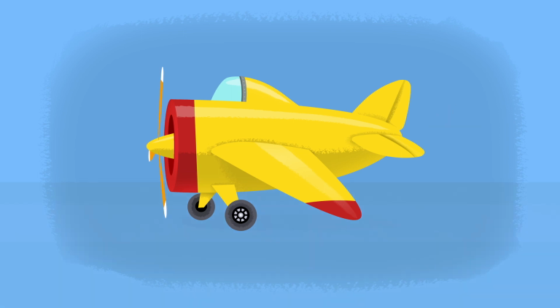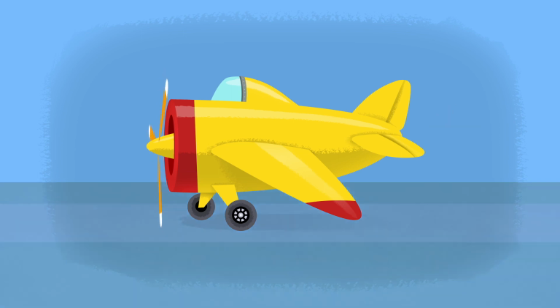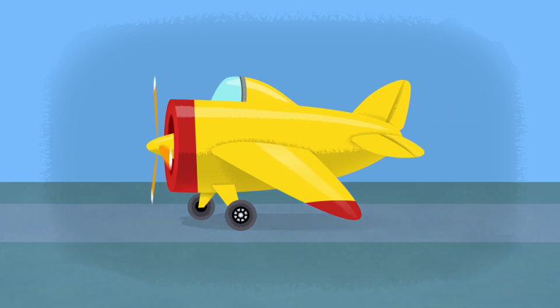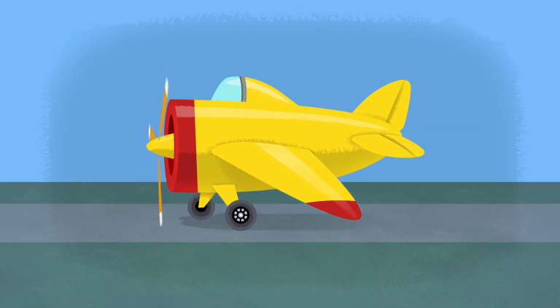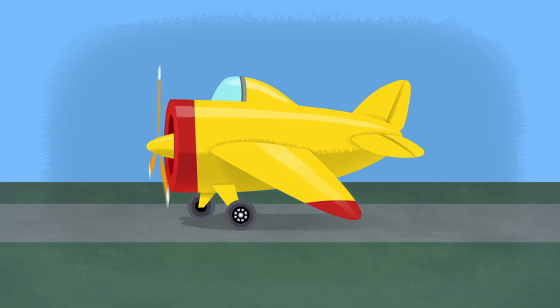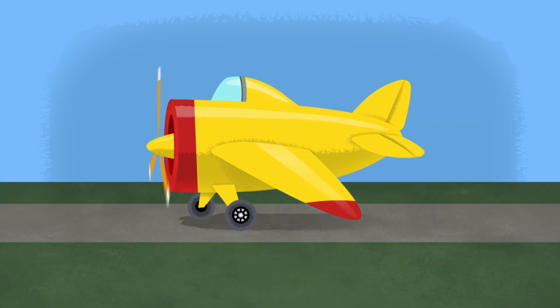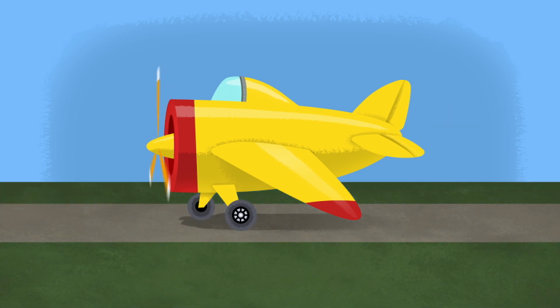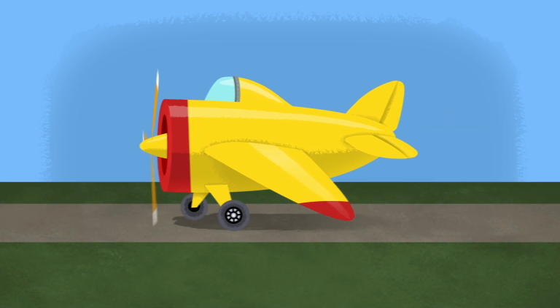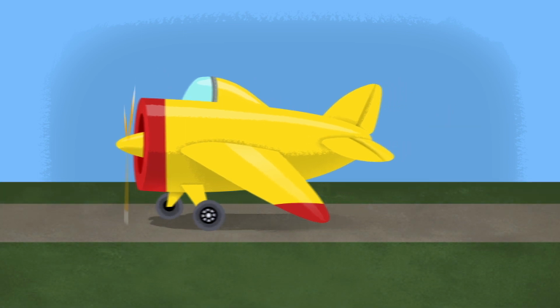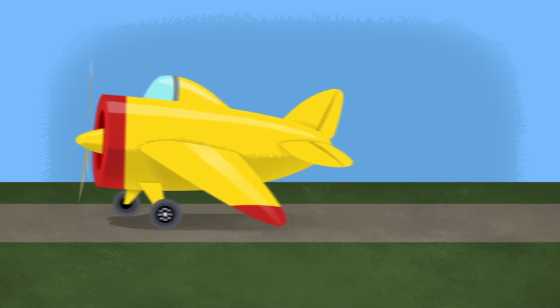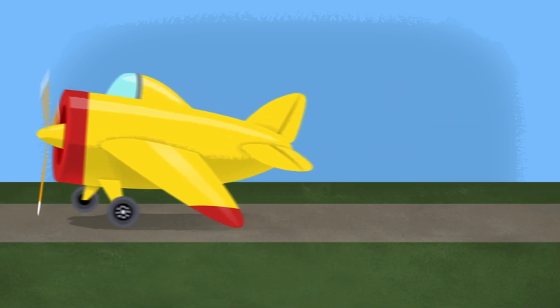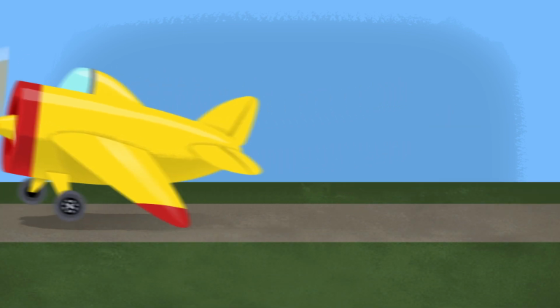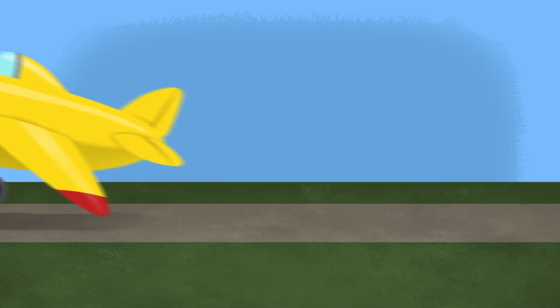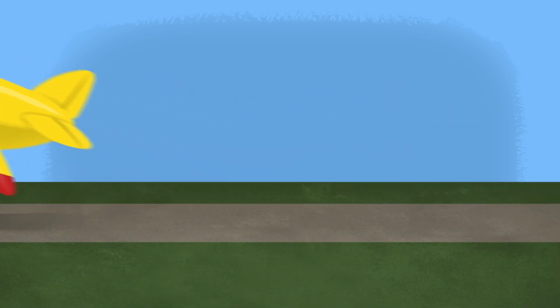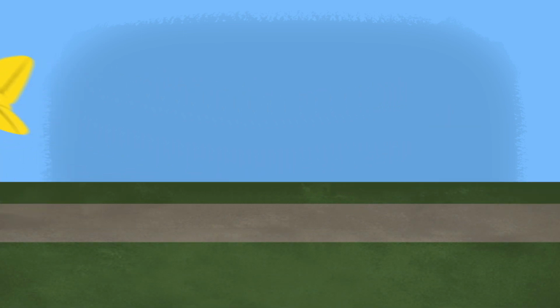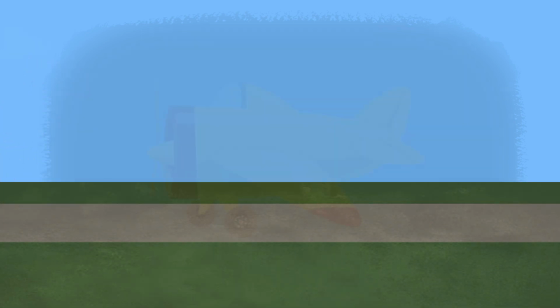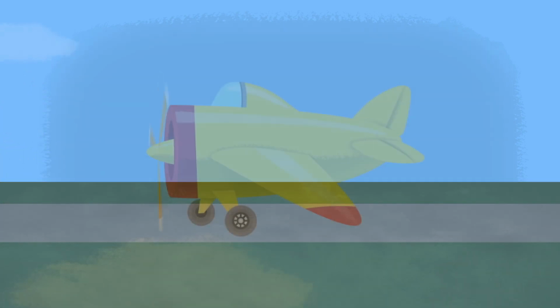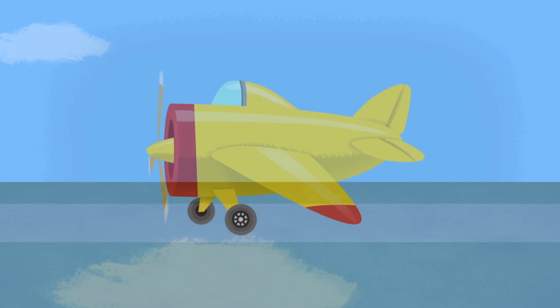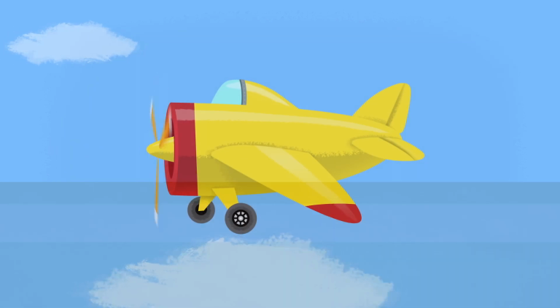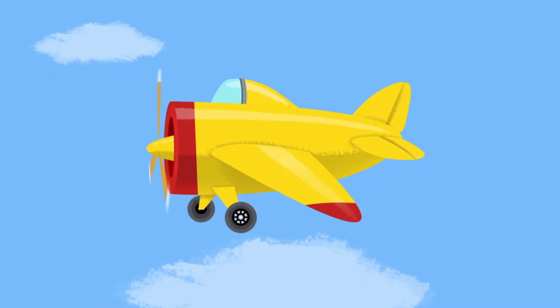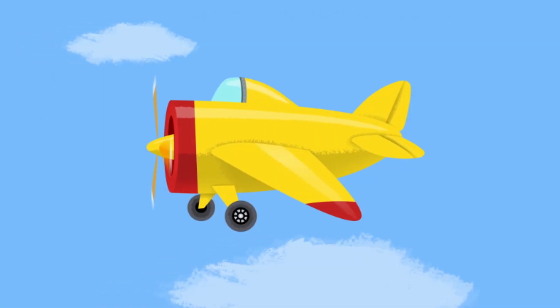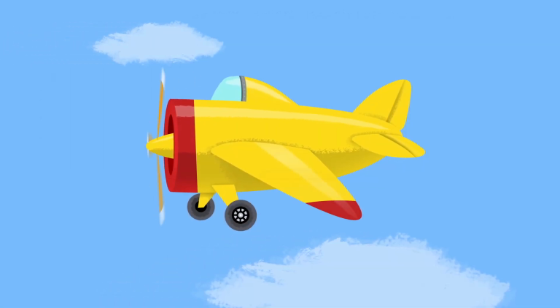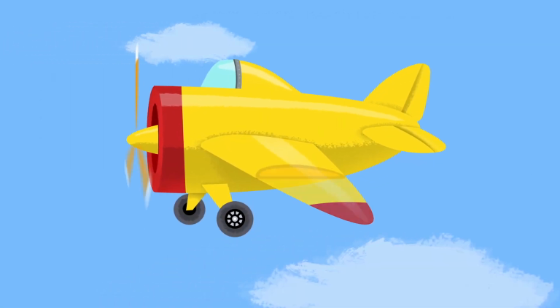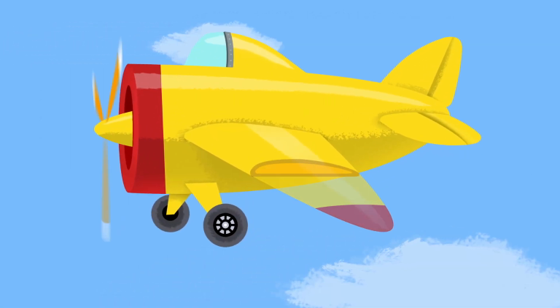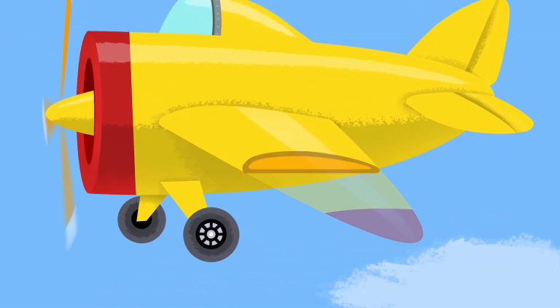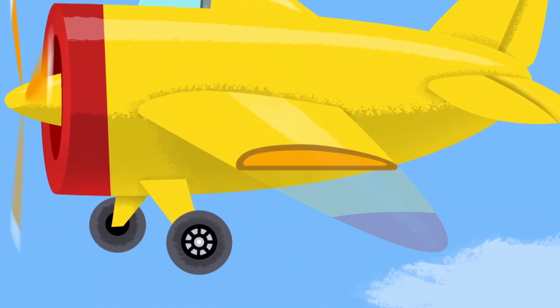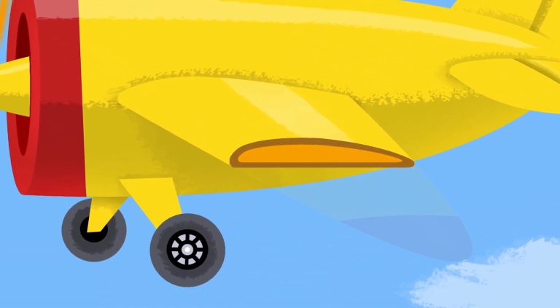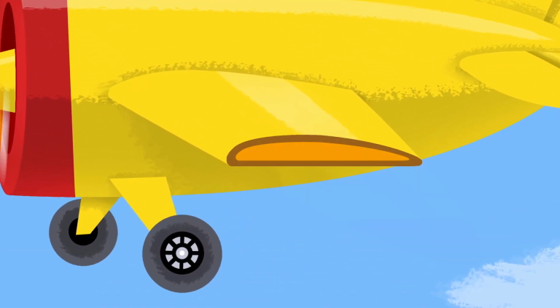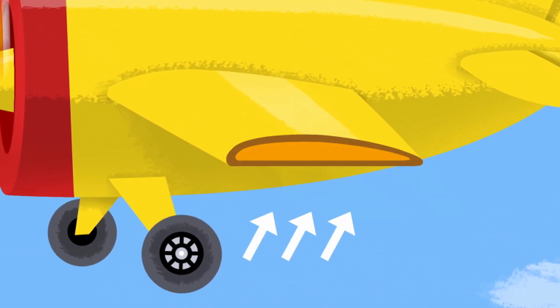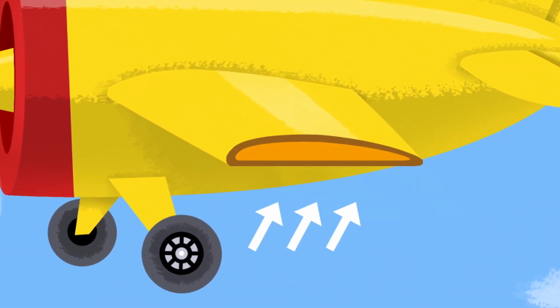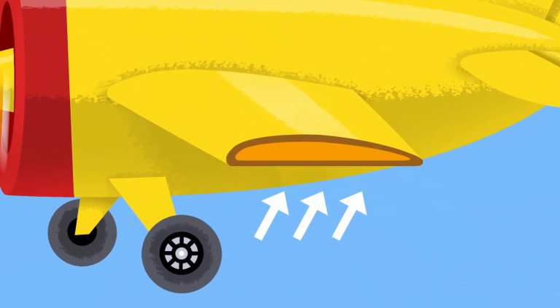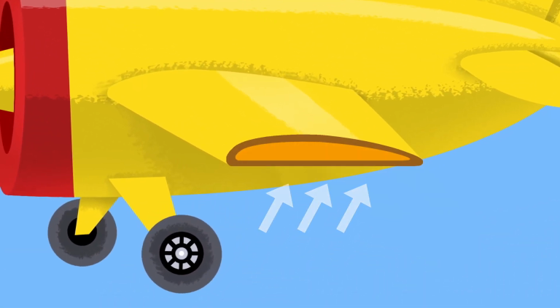The engine spins the propeller and pulls the airplane forward. The wings are a special shape which make the plane lift up.